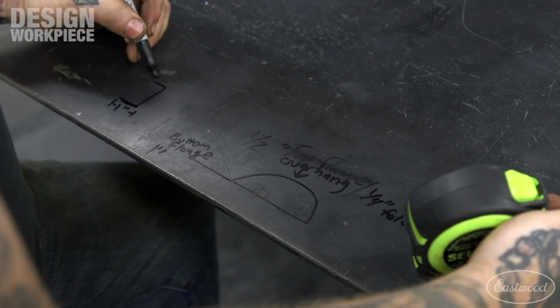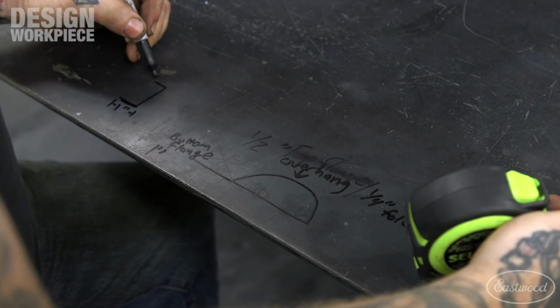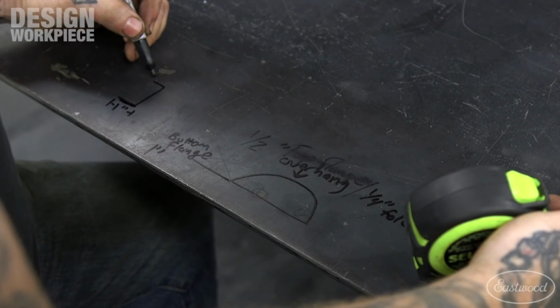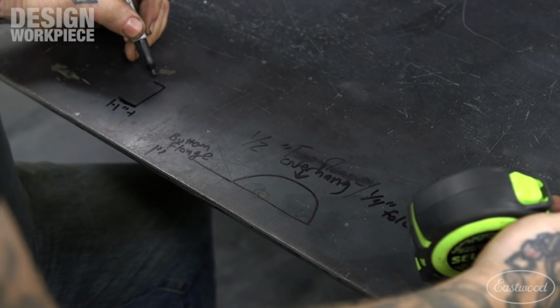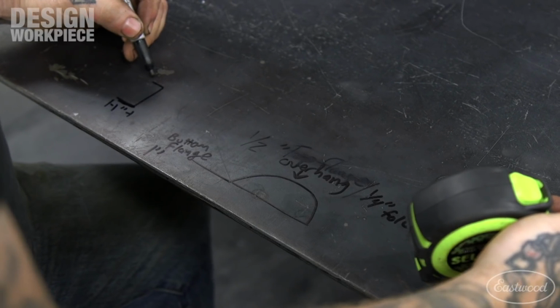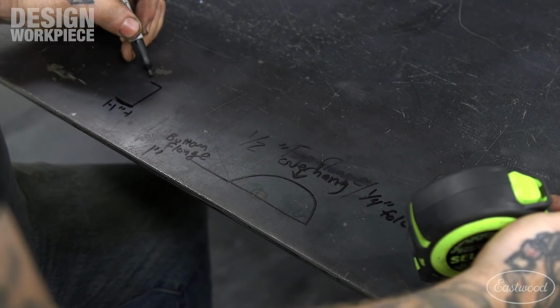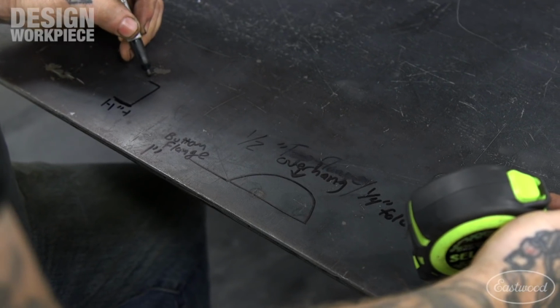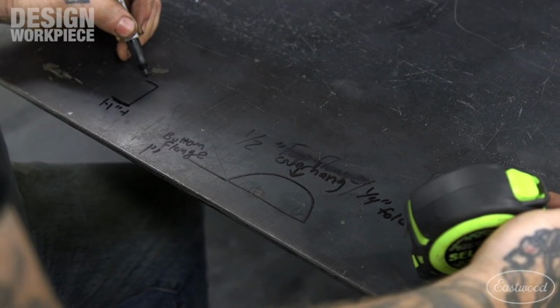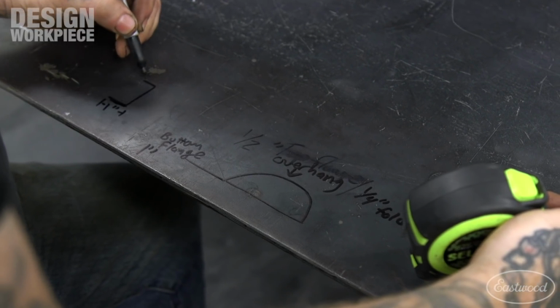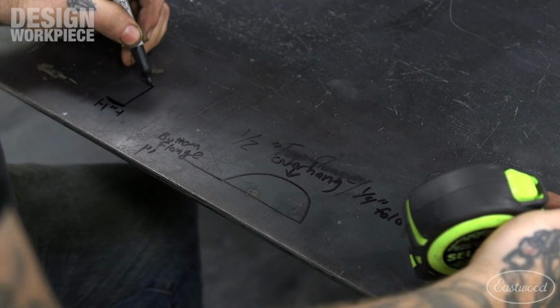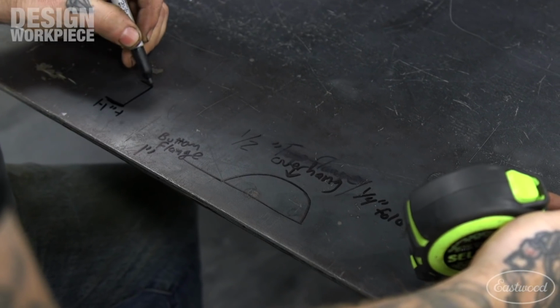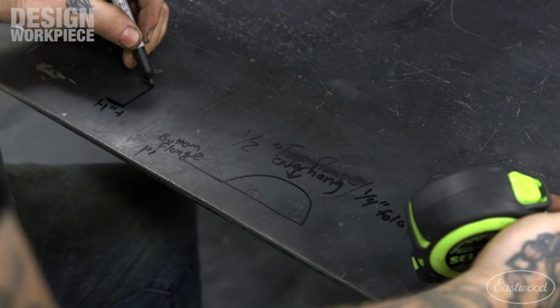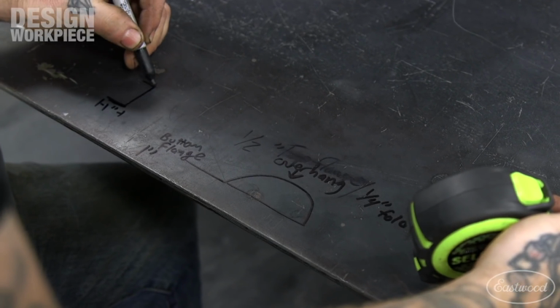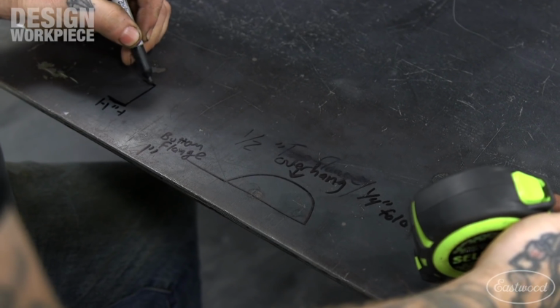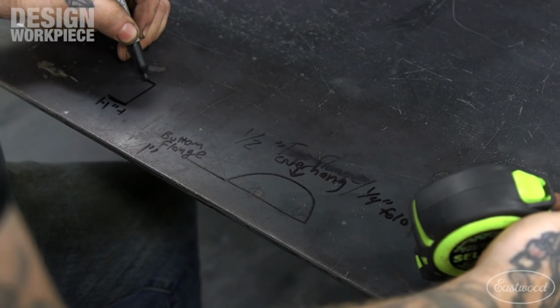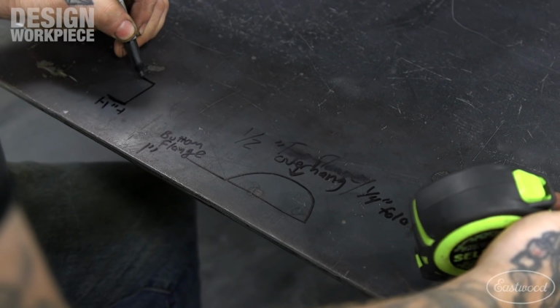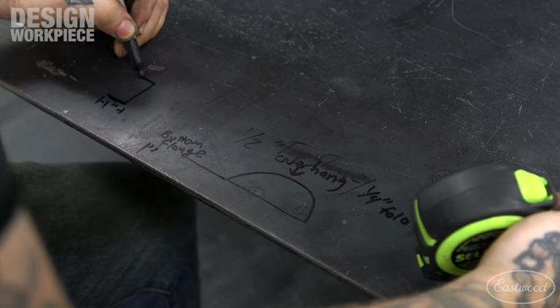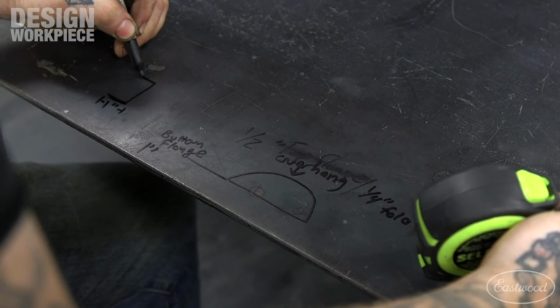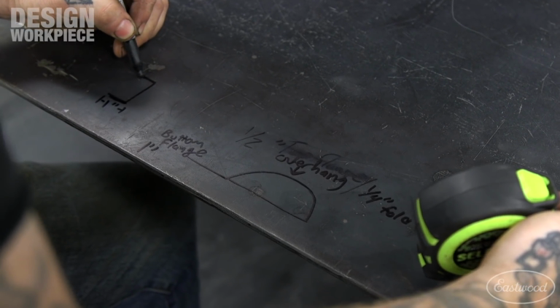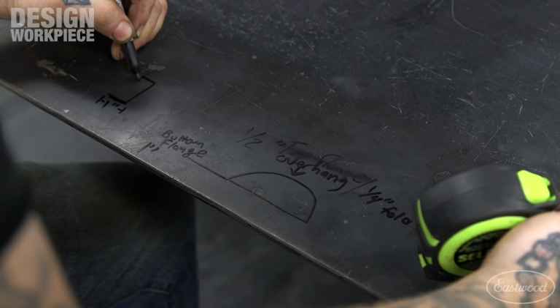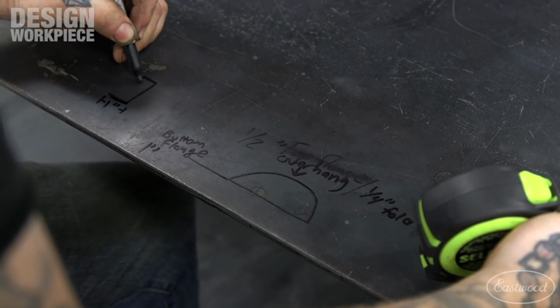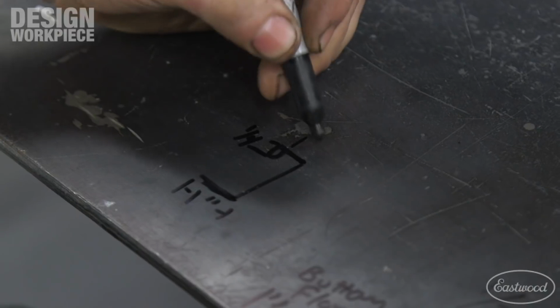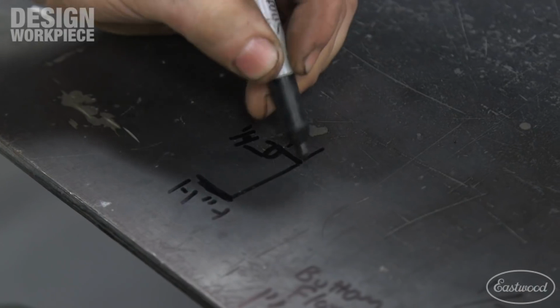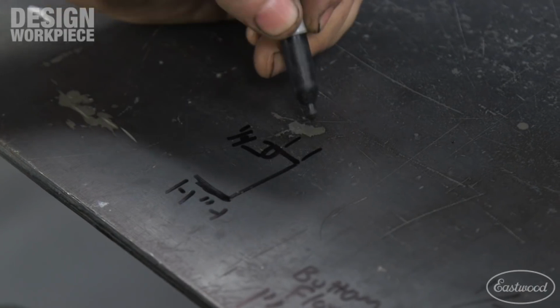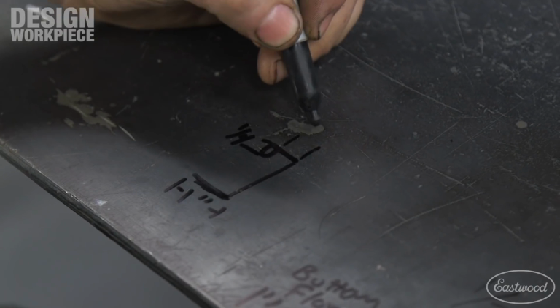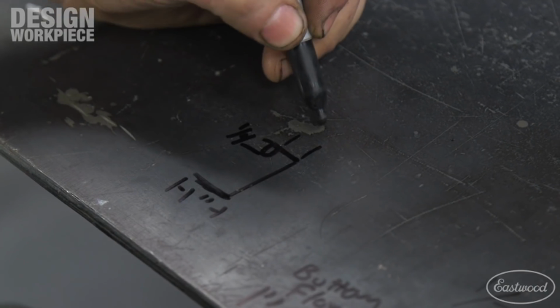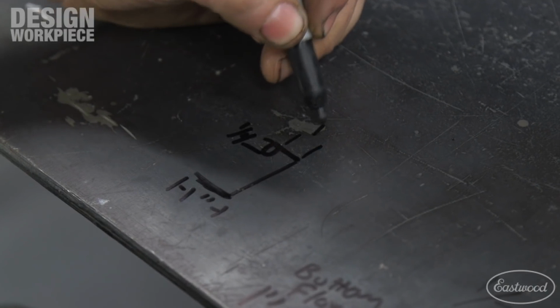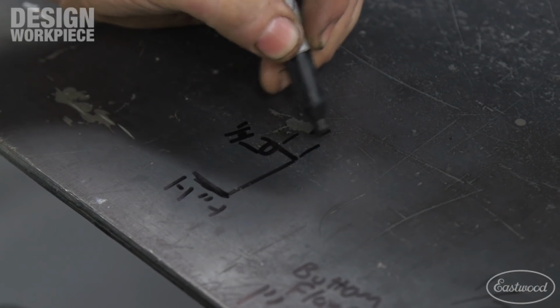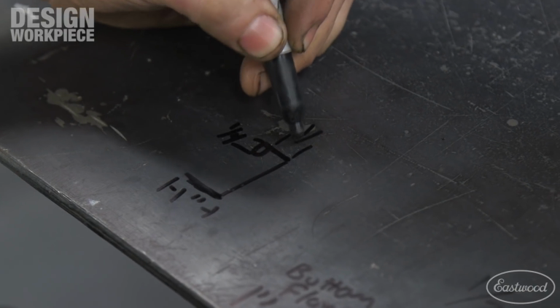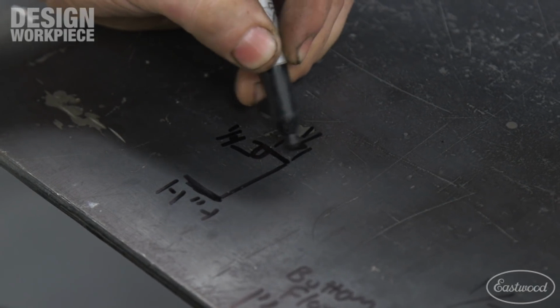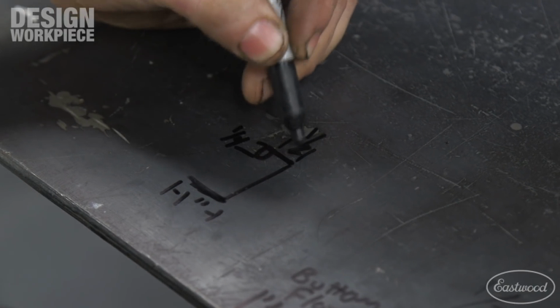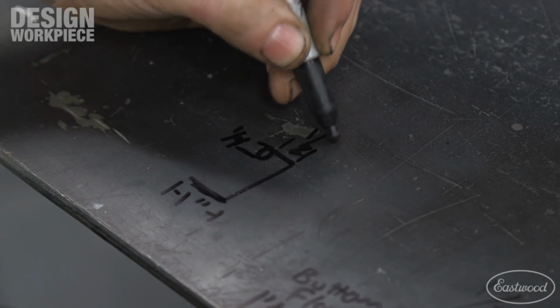I drew out a rough design of what I wanted to build and the crucial measurements I needed for laying out the fender skirt.